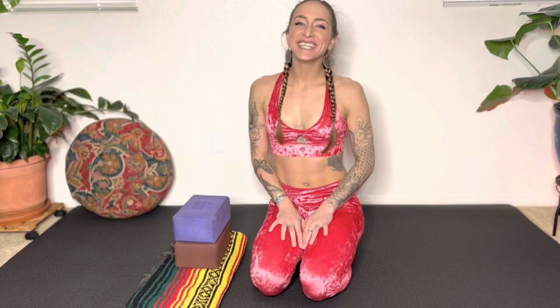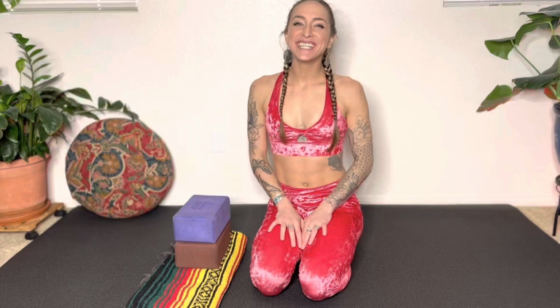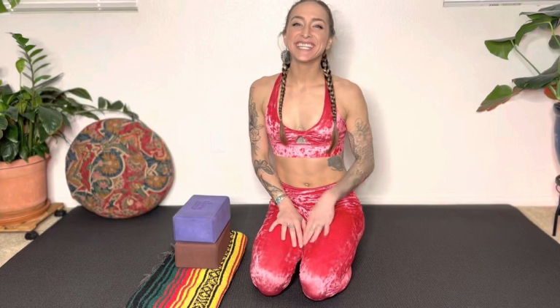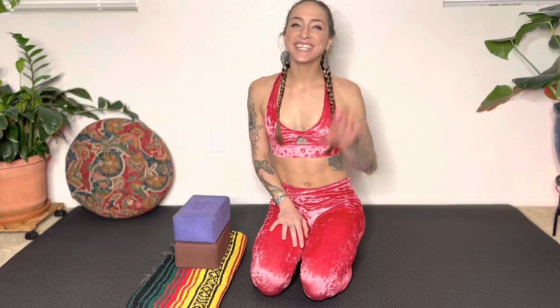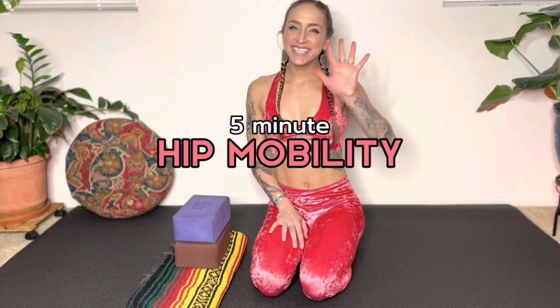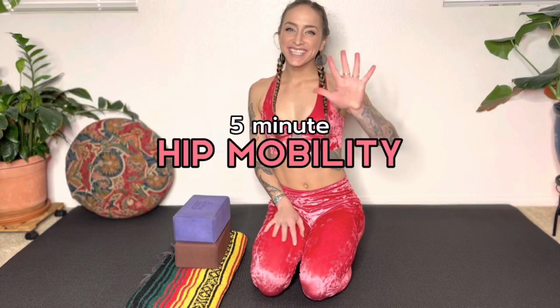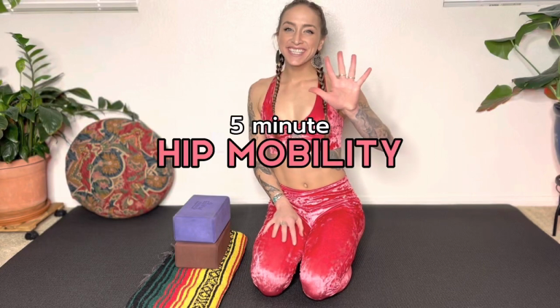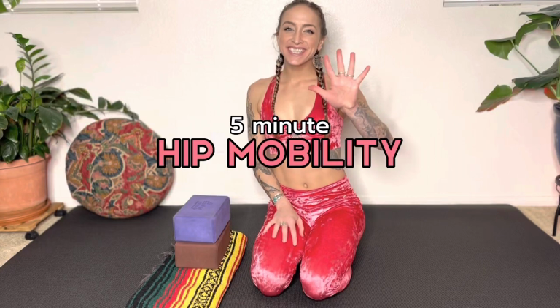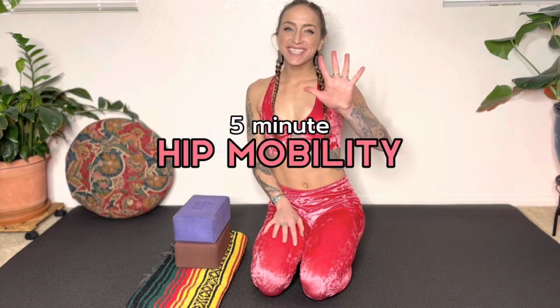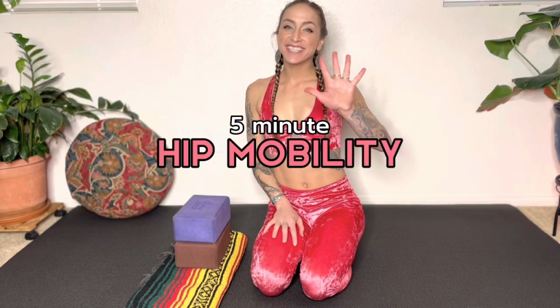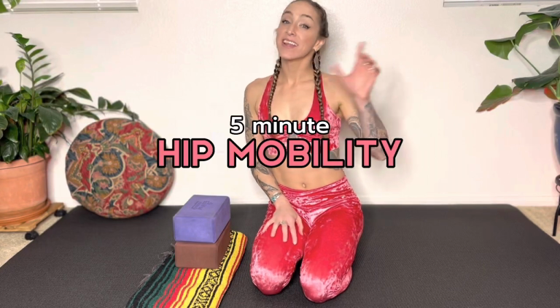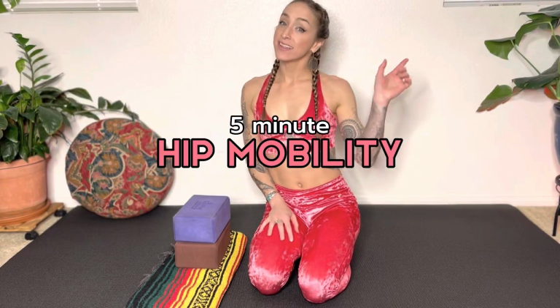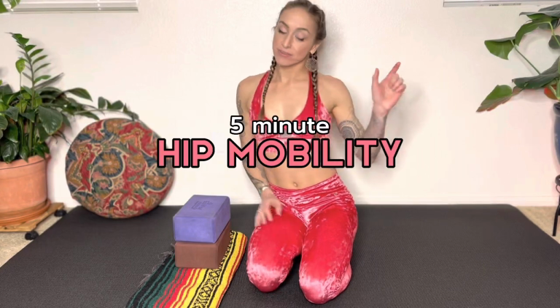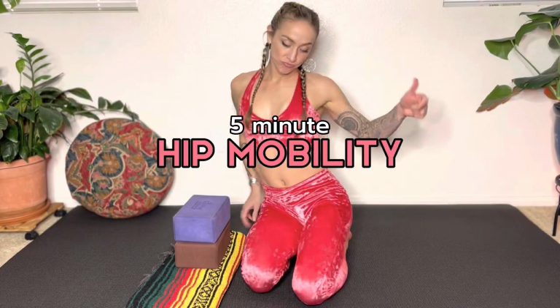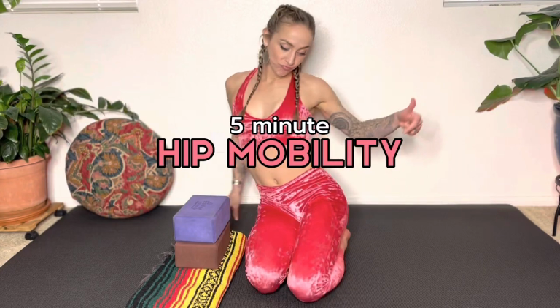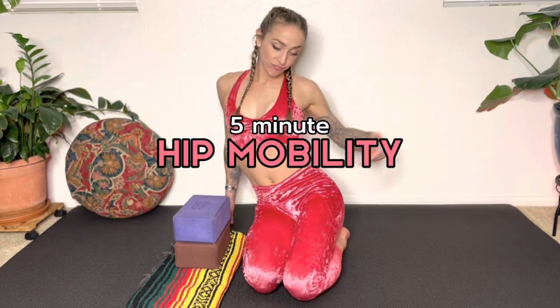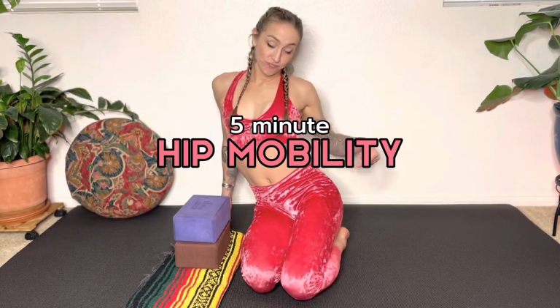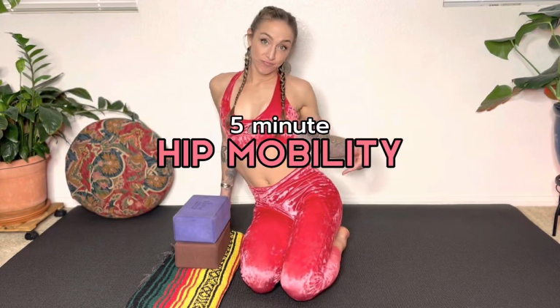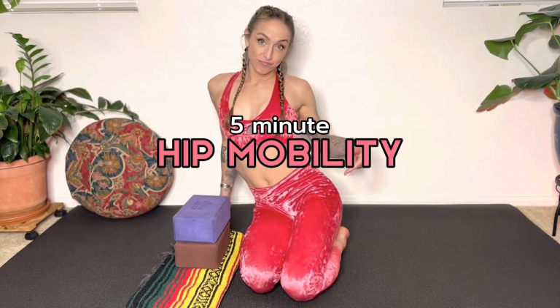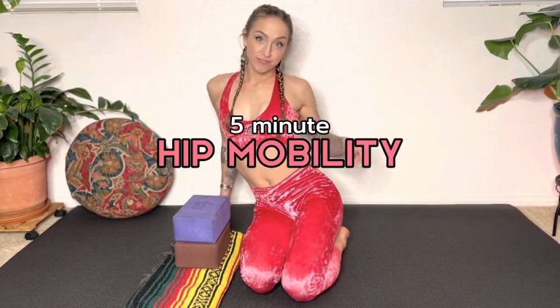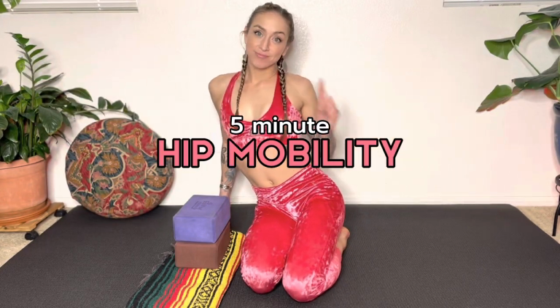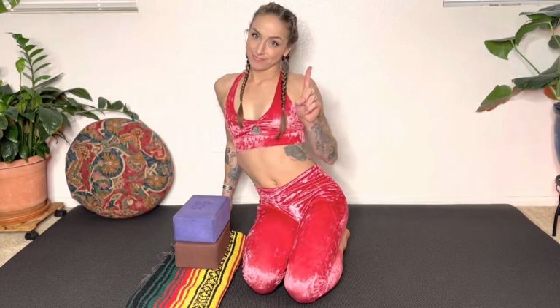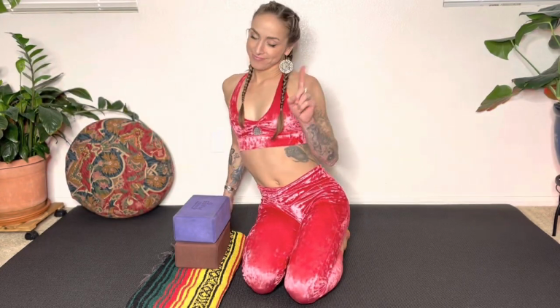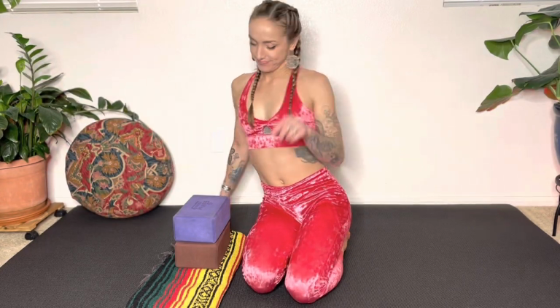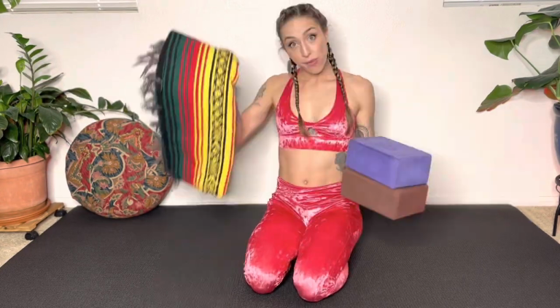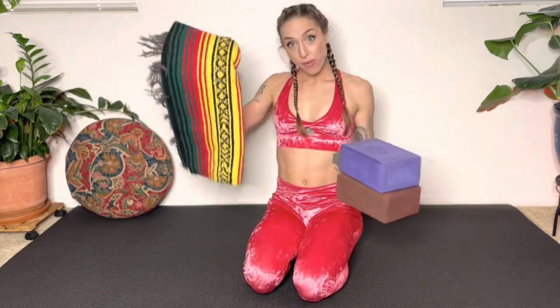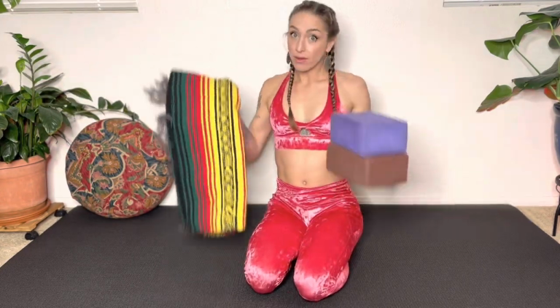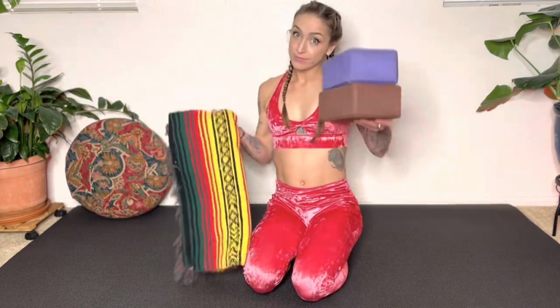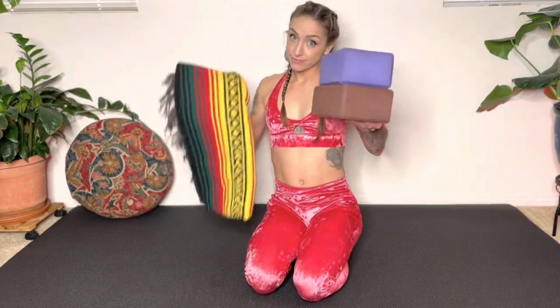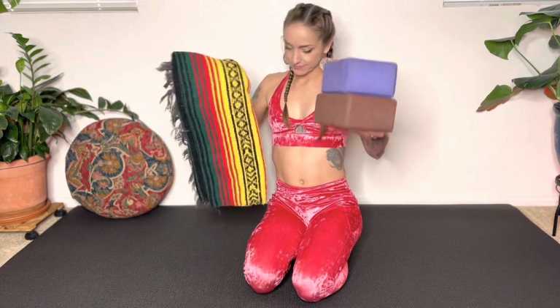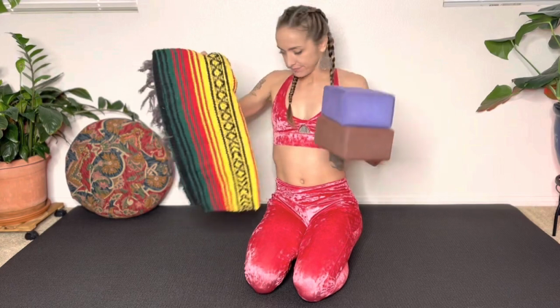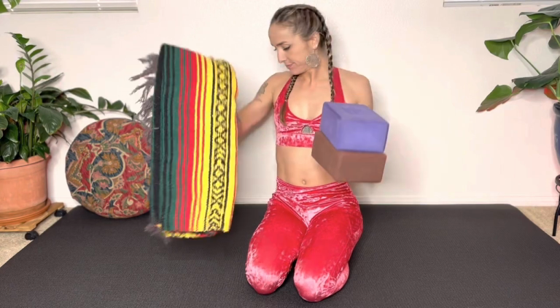Welcome to this five-minute hip mobility workout. This equipment will be helpful, but it is not required.